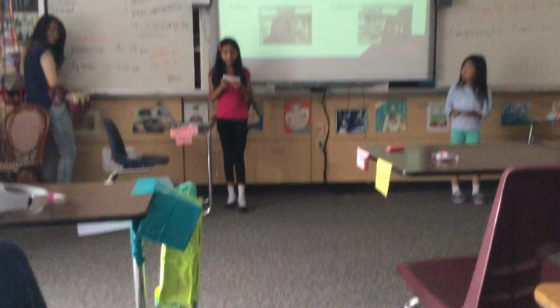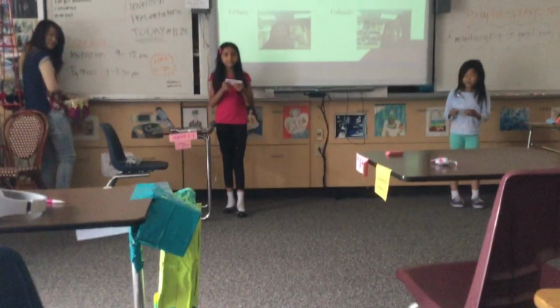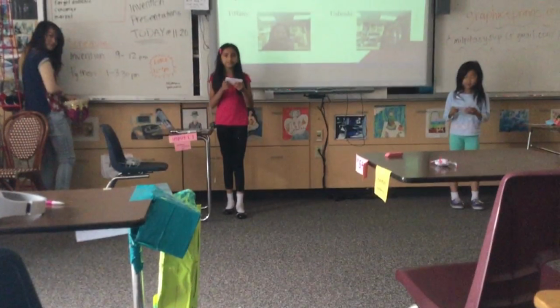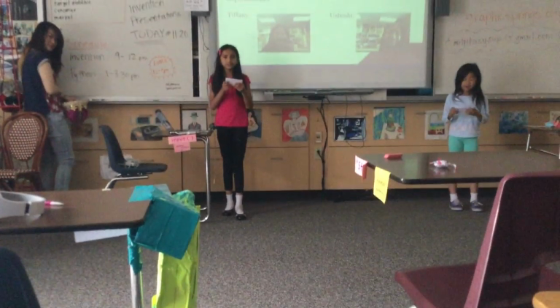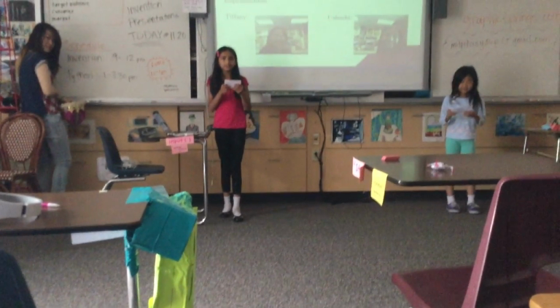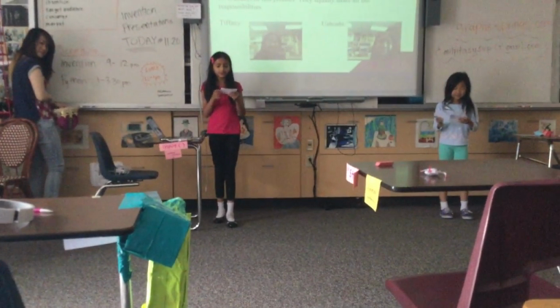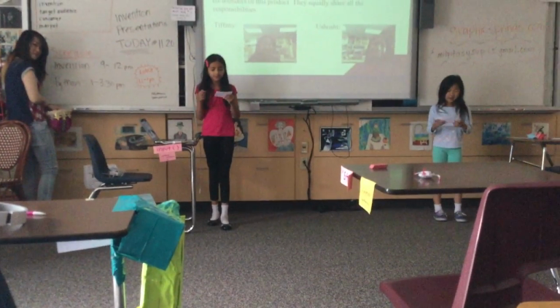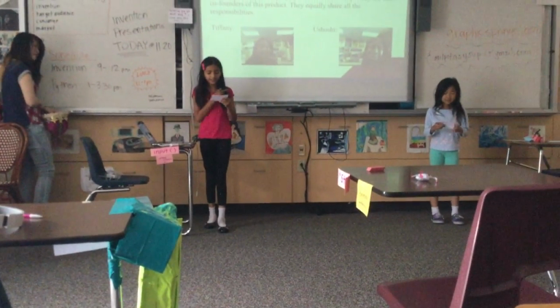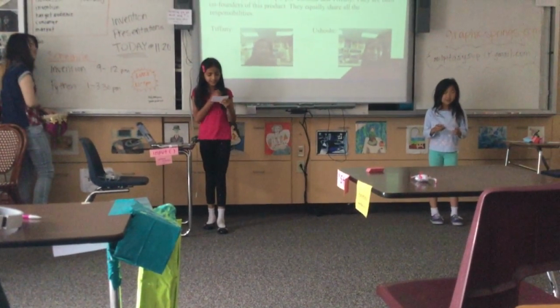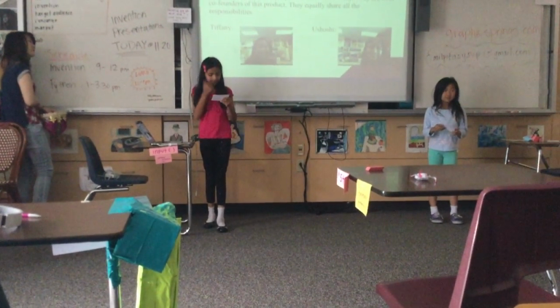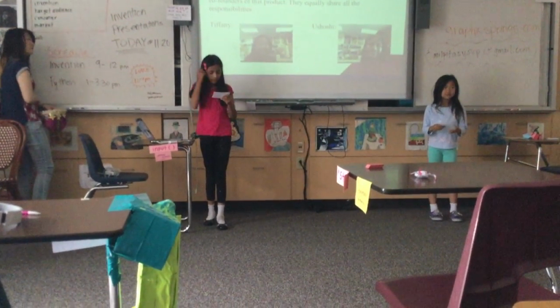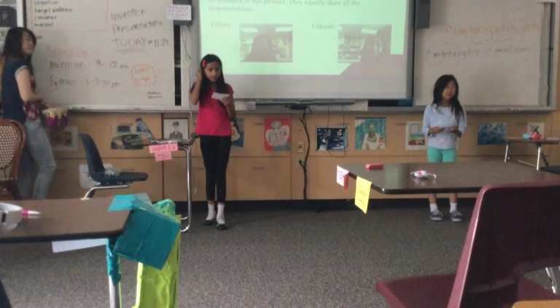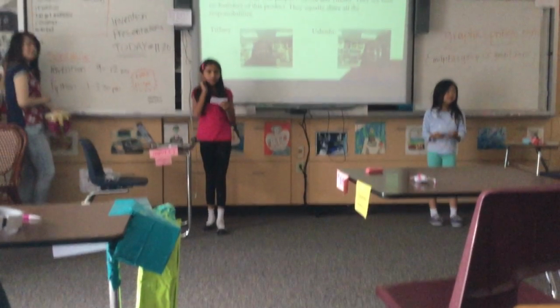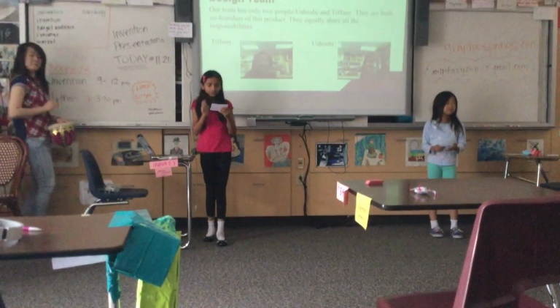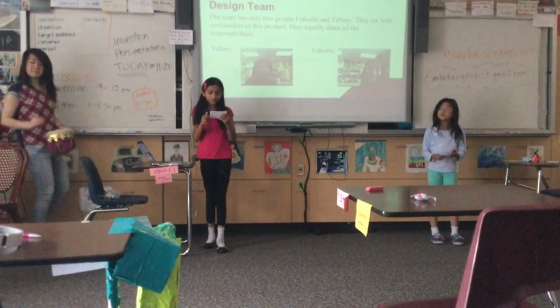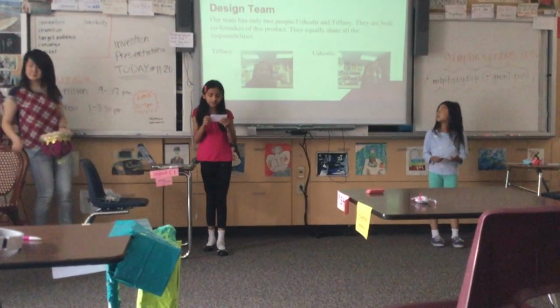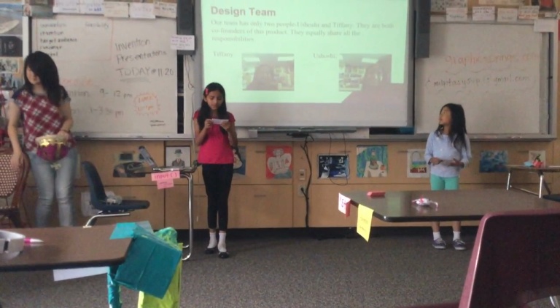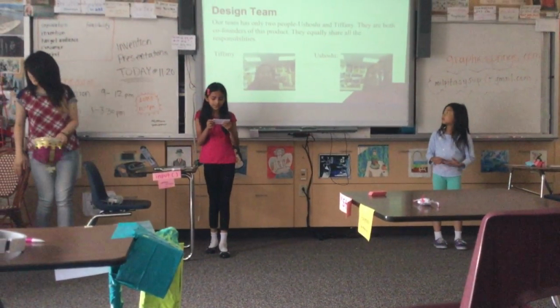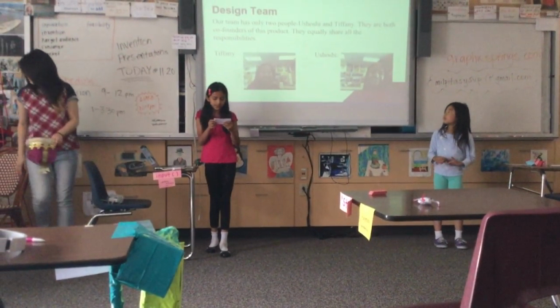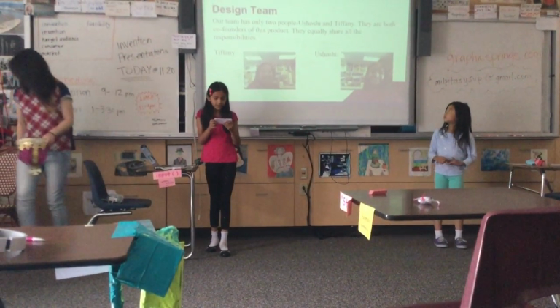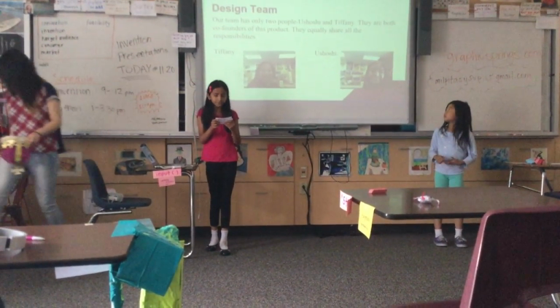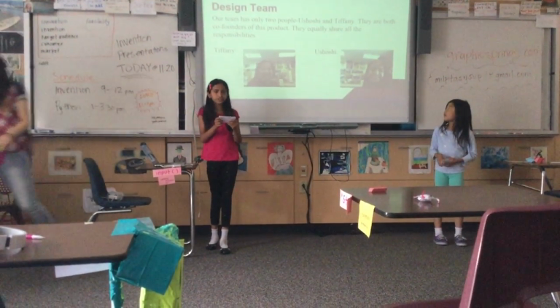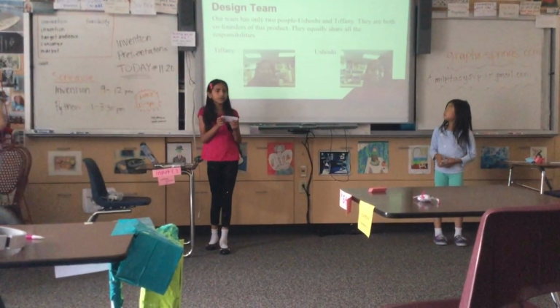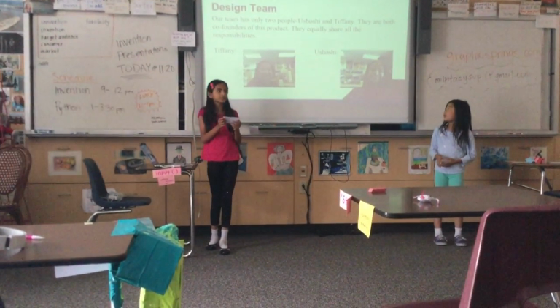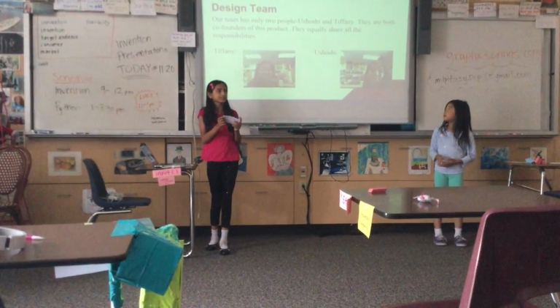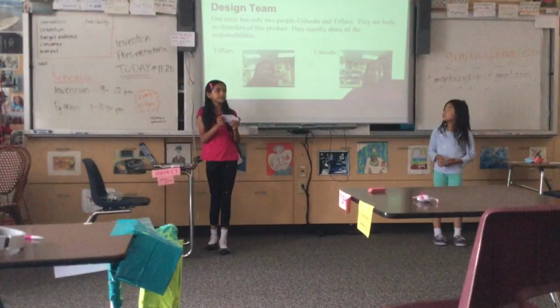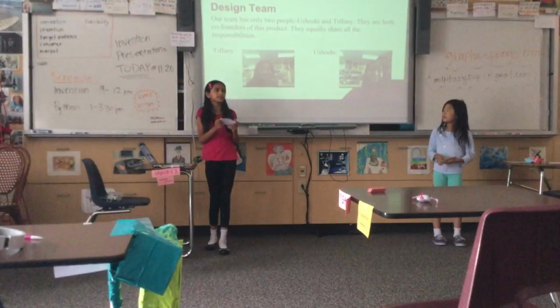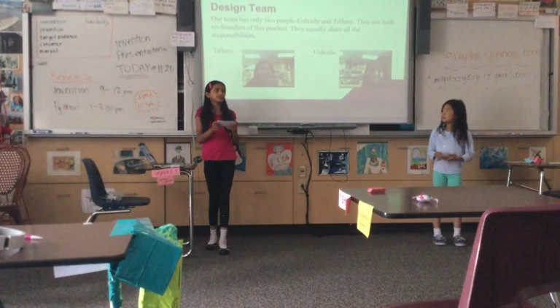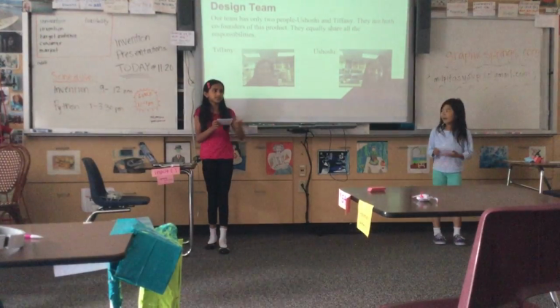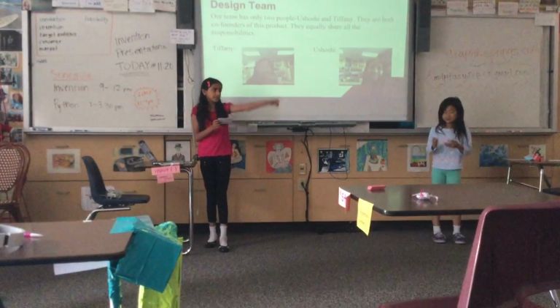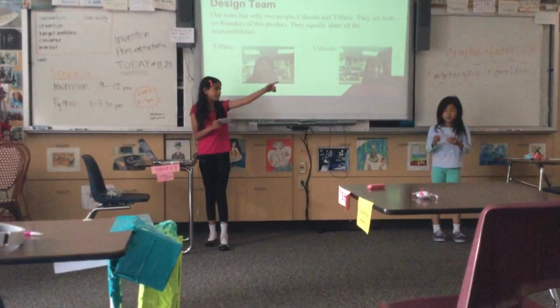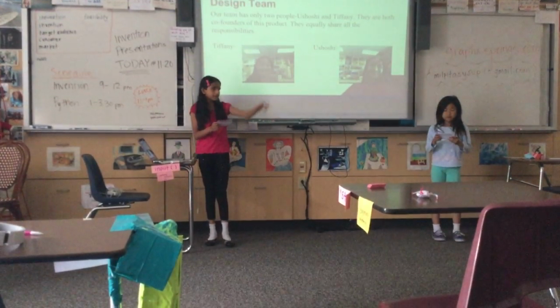Our team has only two people — us. We are co-founders of the company, and we share all the responsibilities that are there.